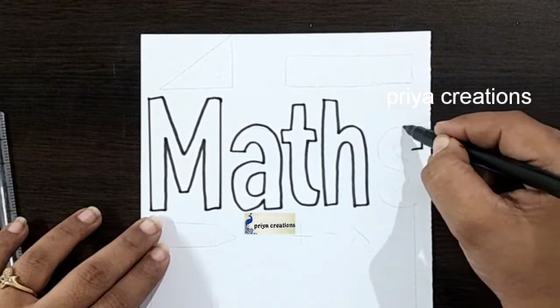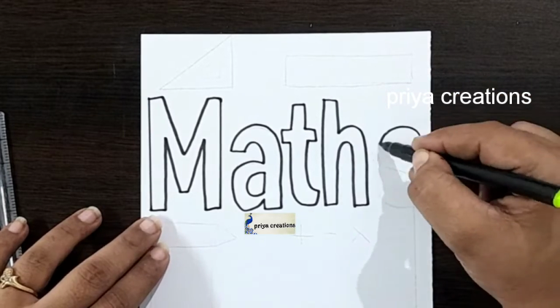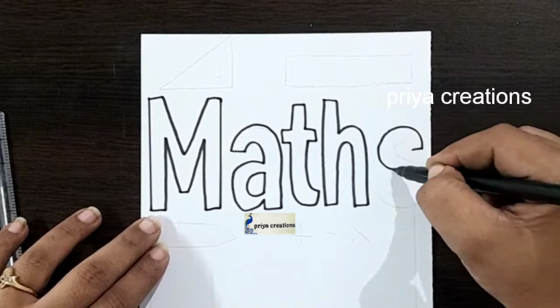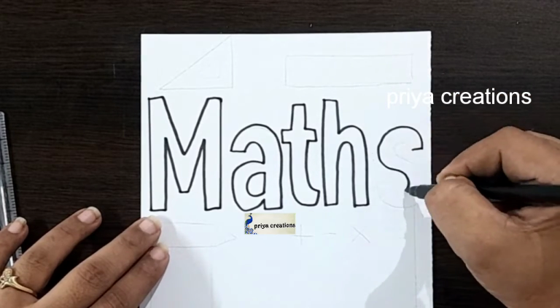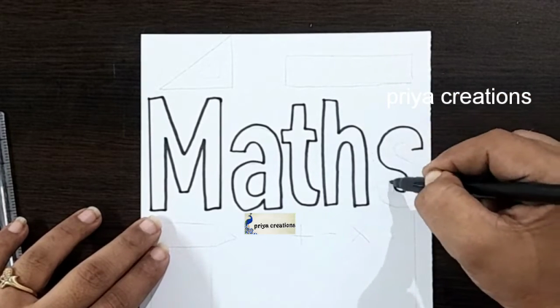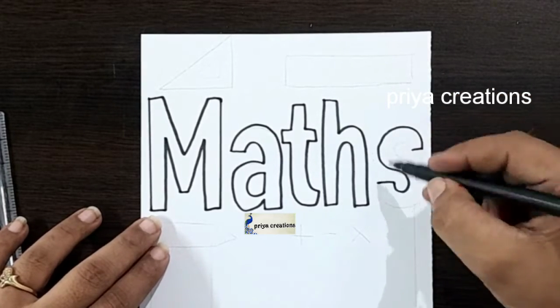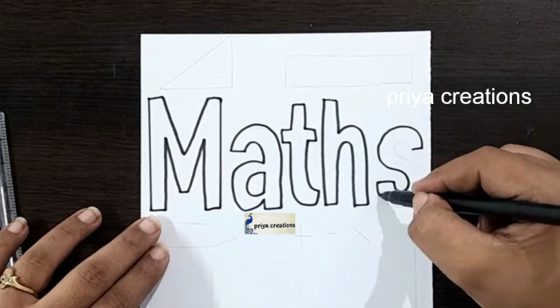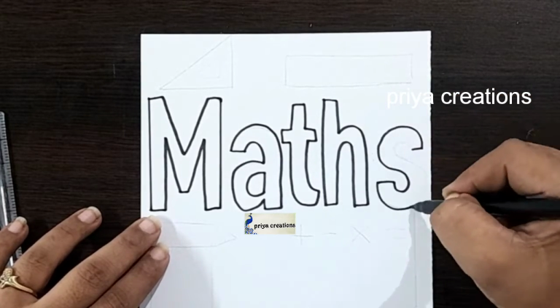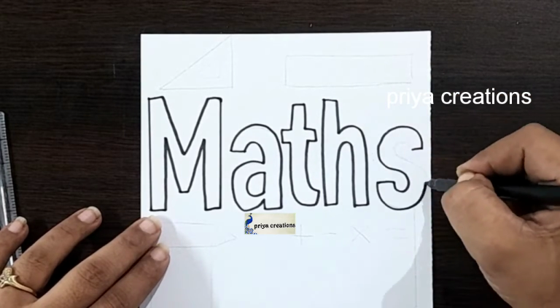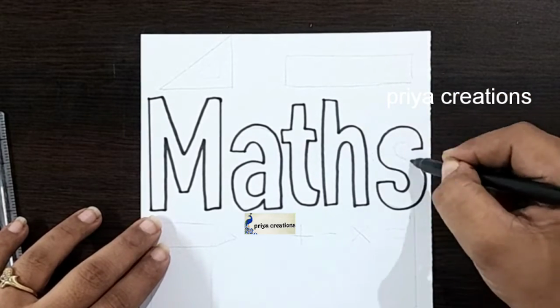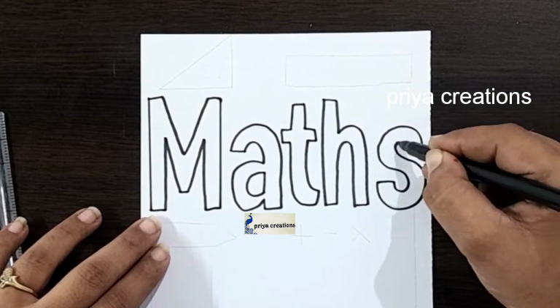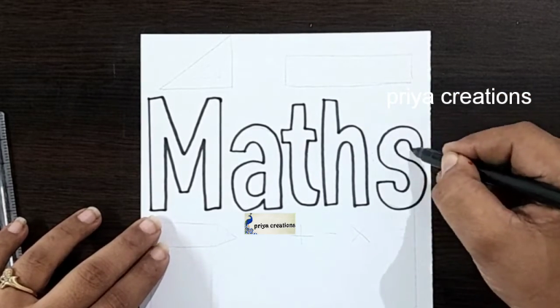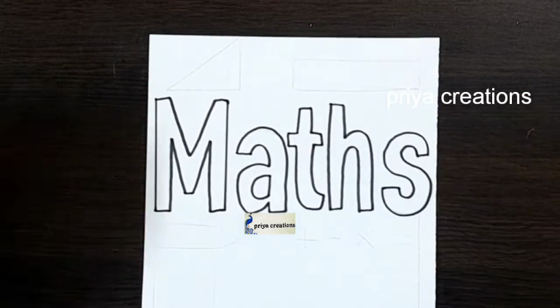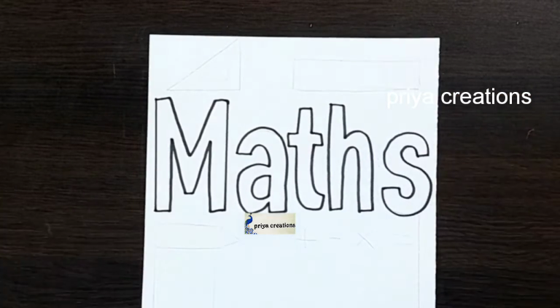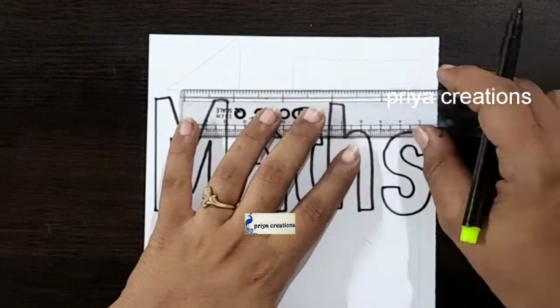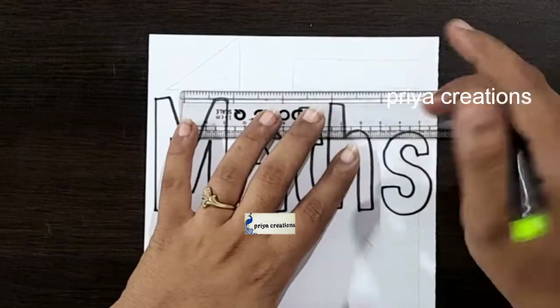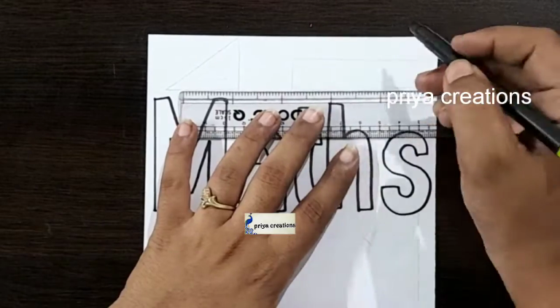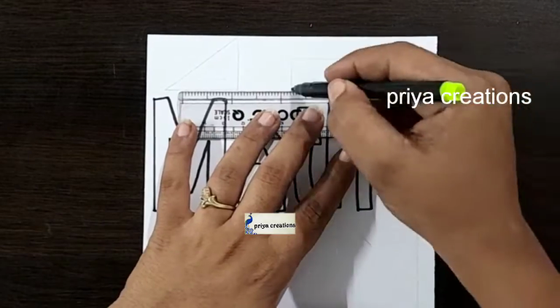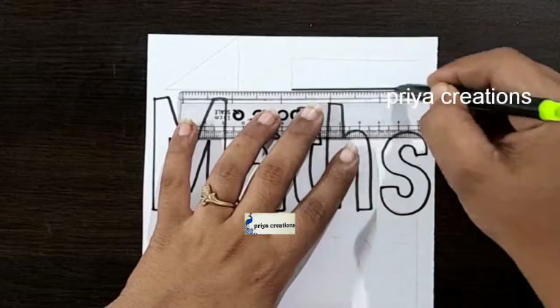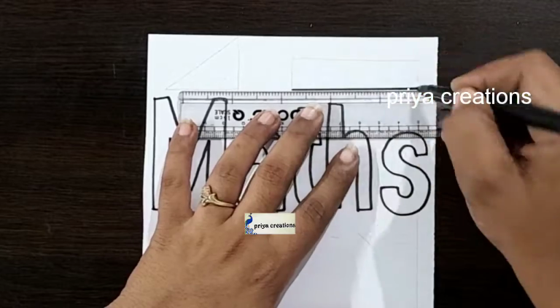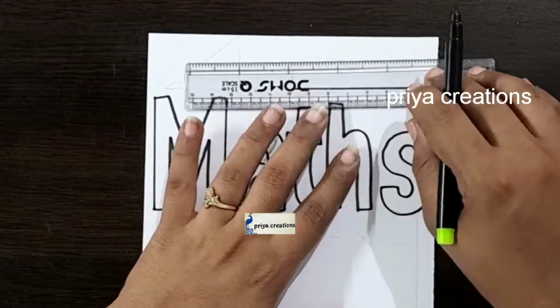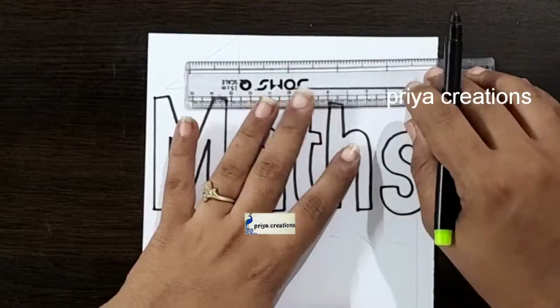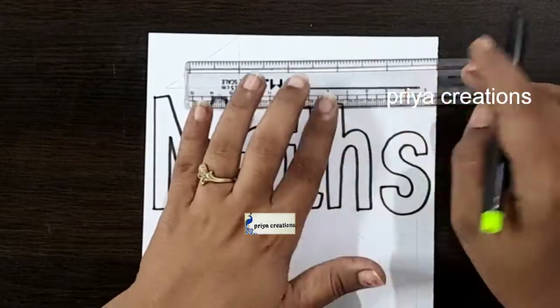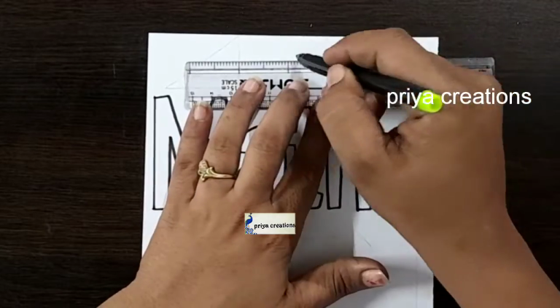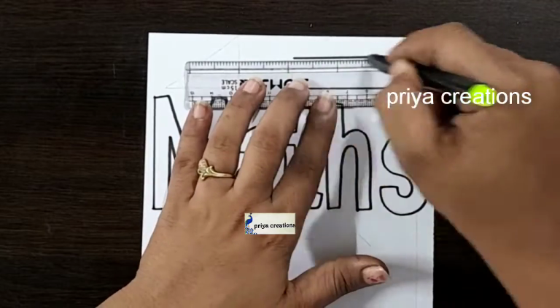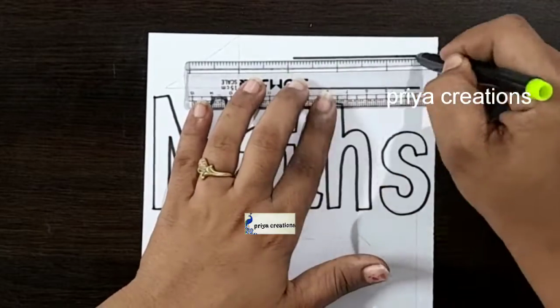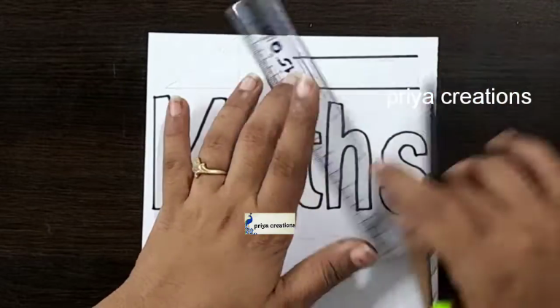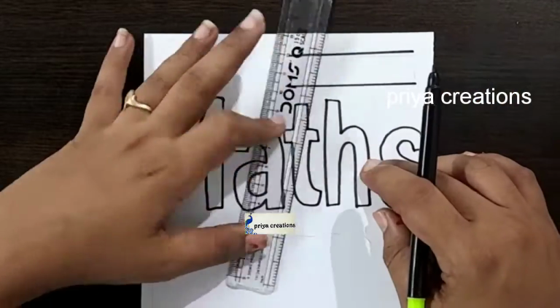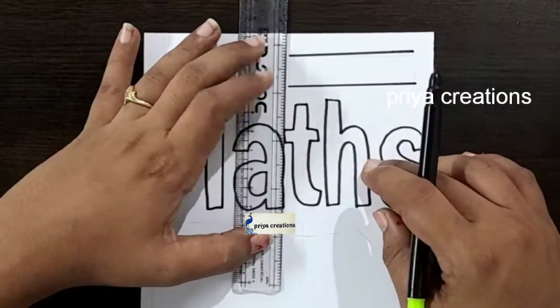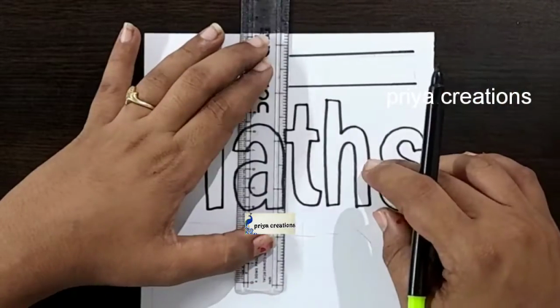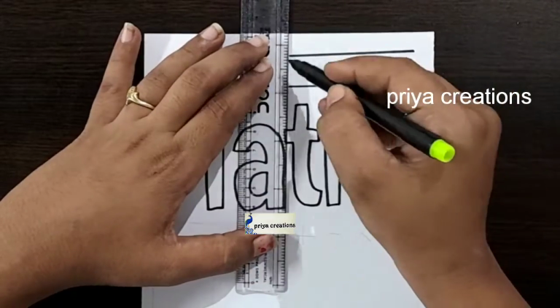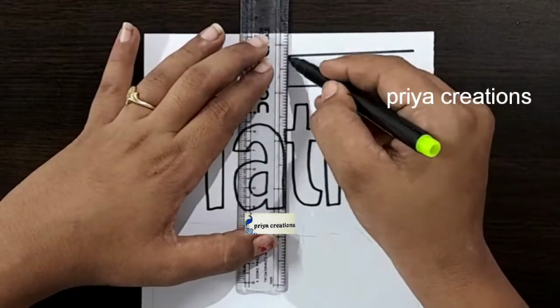Here I am drawing the S letter. Maths word was completed. Draw the line like this.